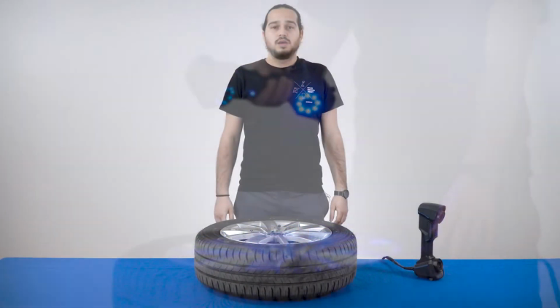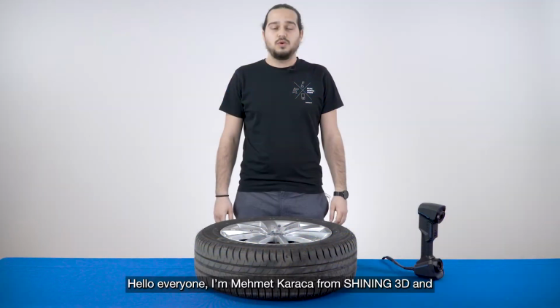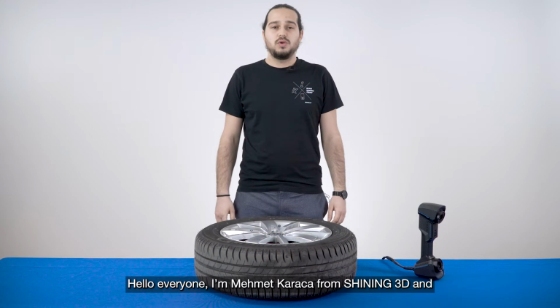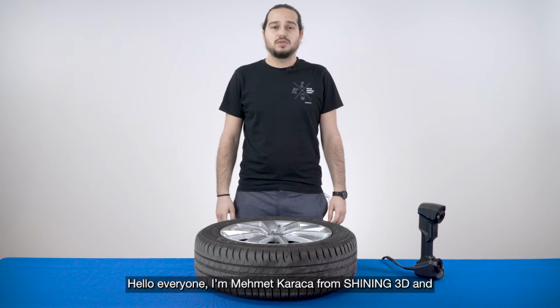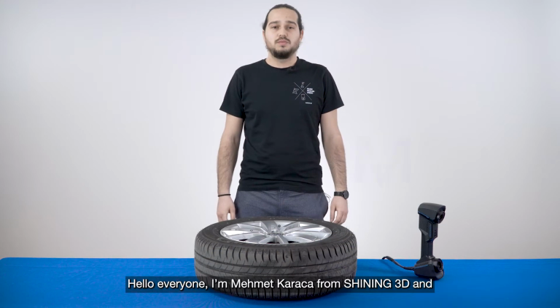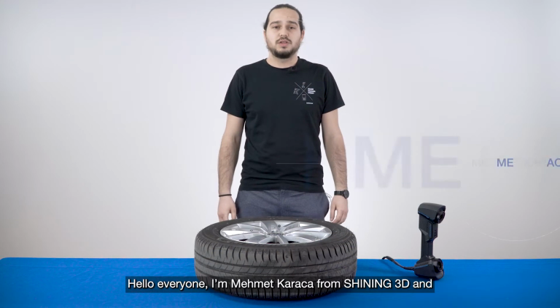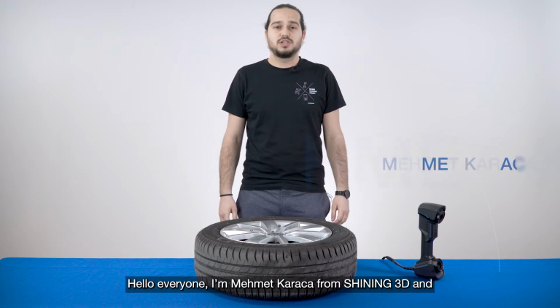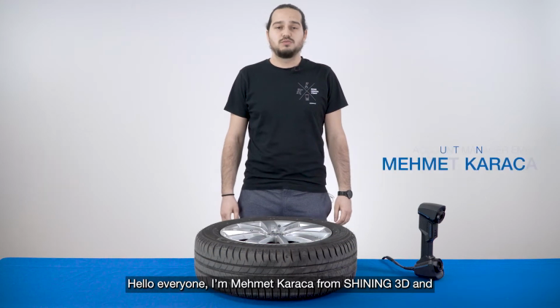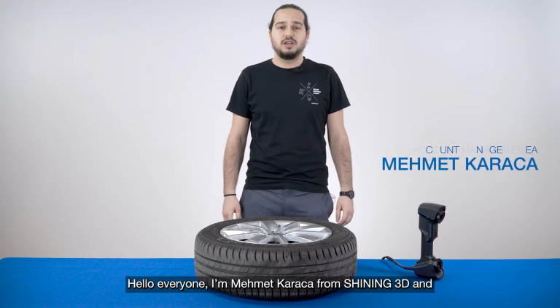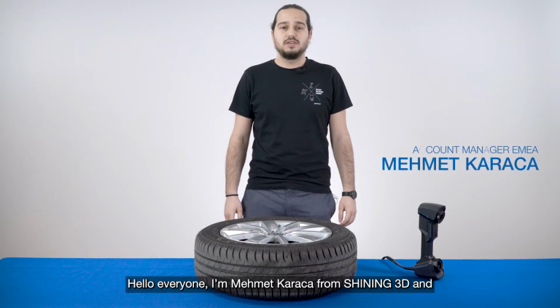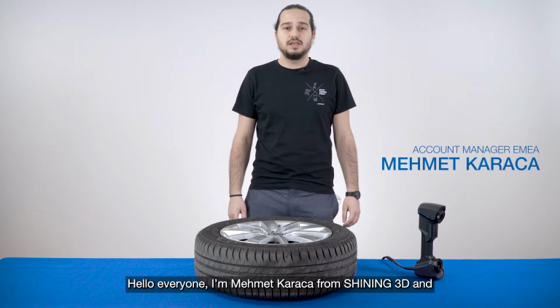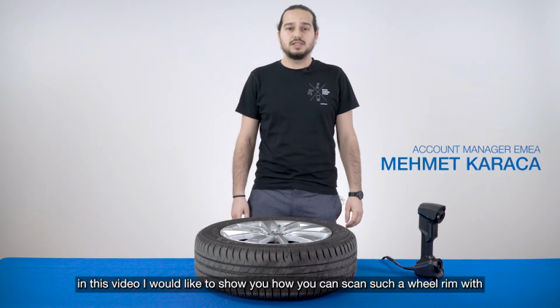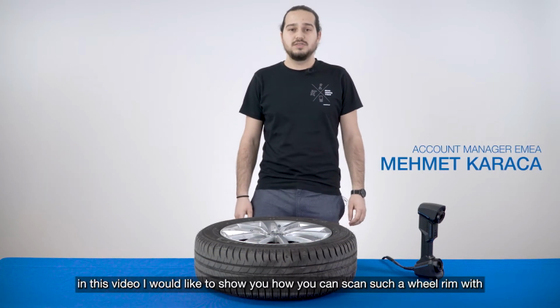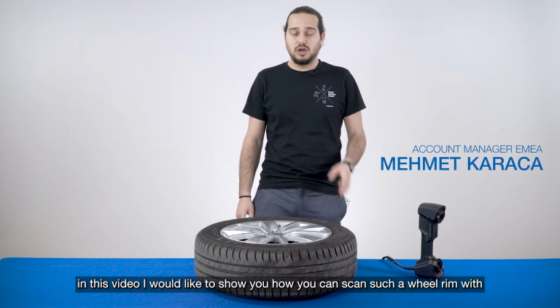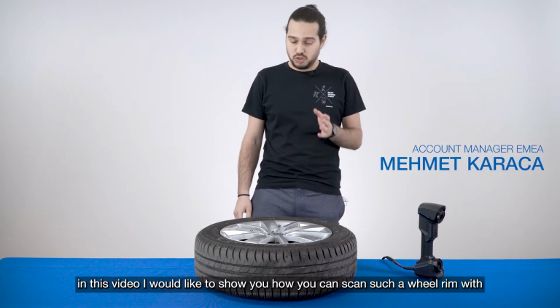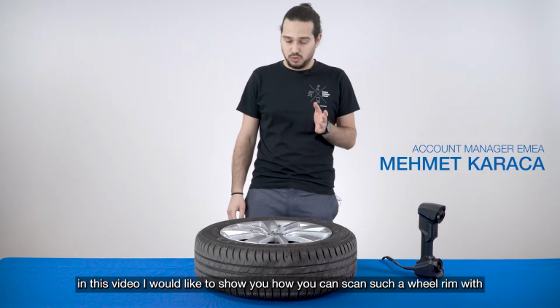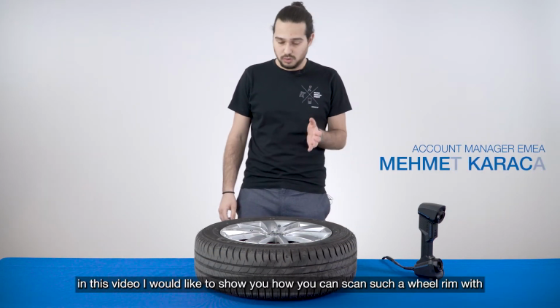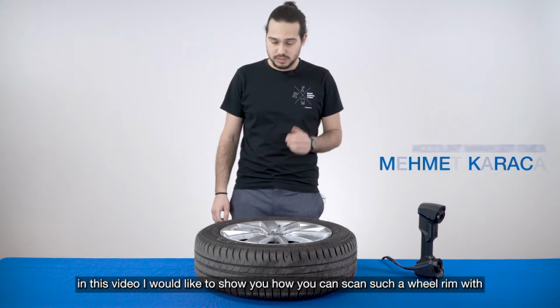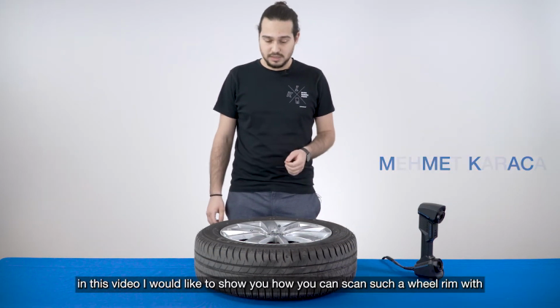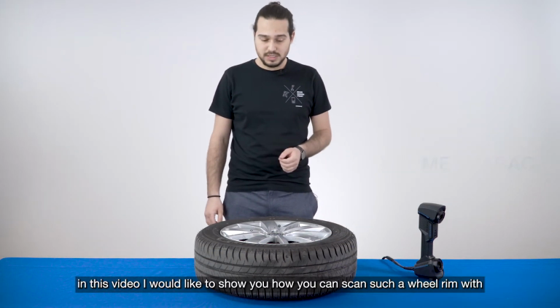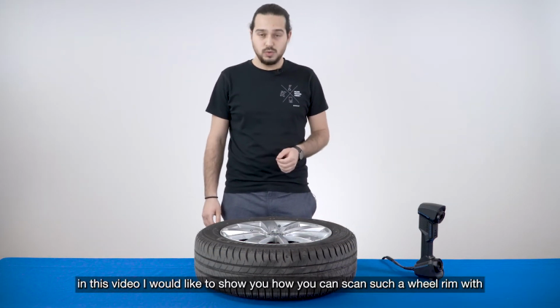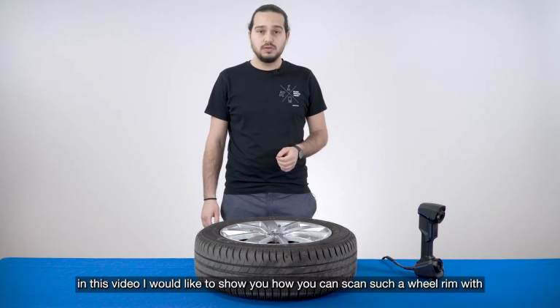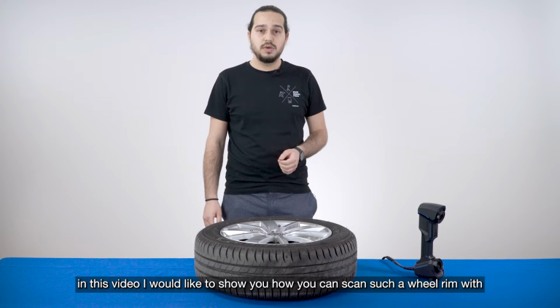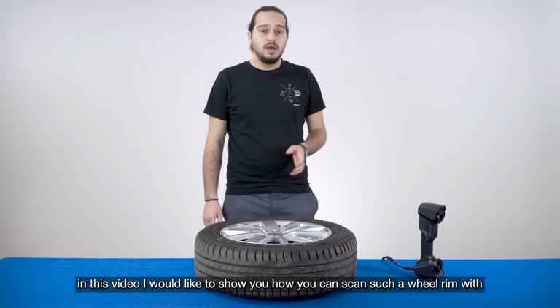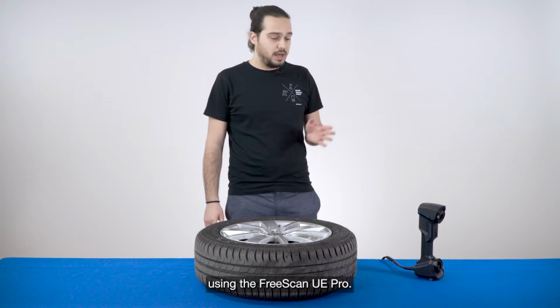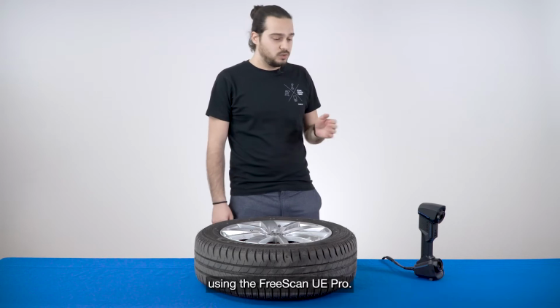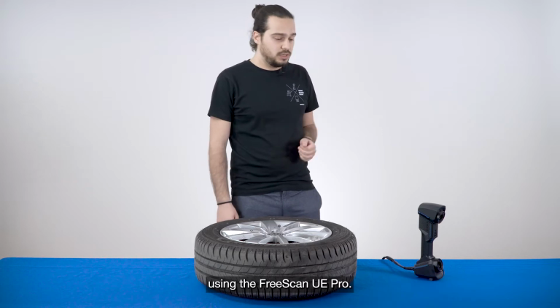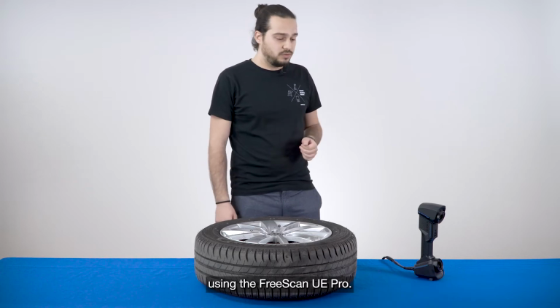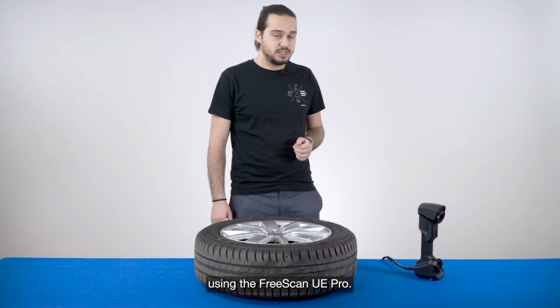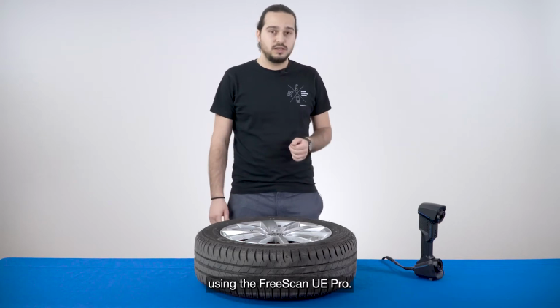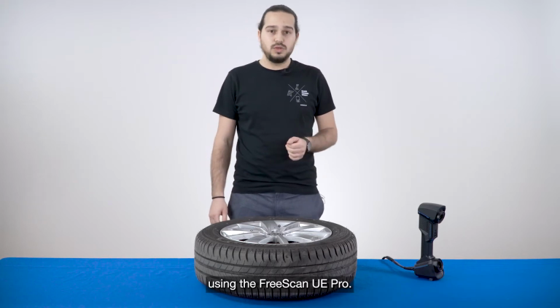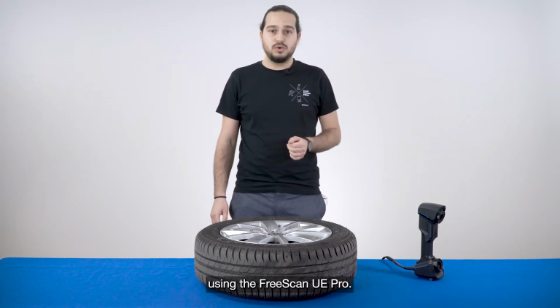Hello everyone, I'm Mehmet Karaja from Shining3D and in this video I will show you how to scan this wheel rim by using the FreeScan UE Pro.